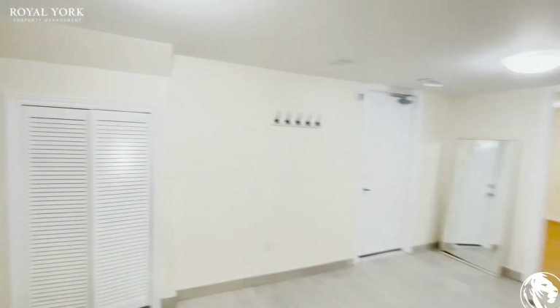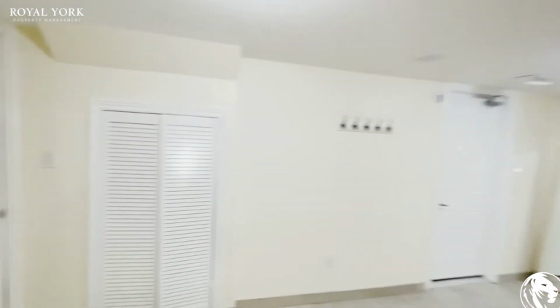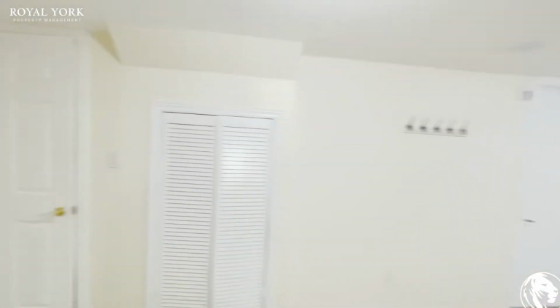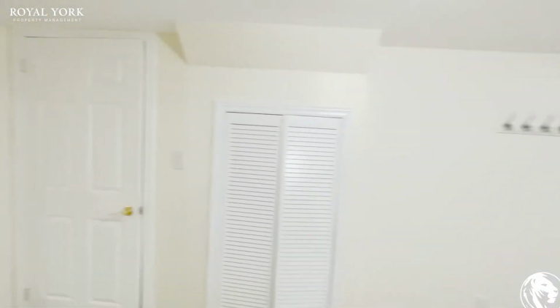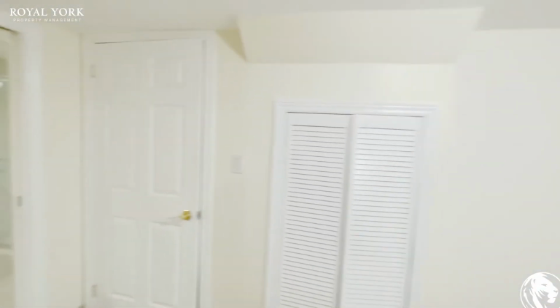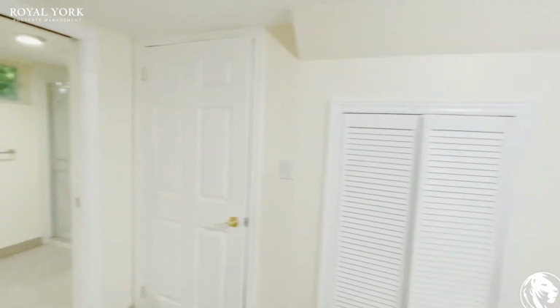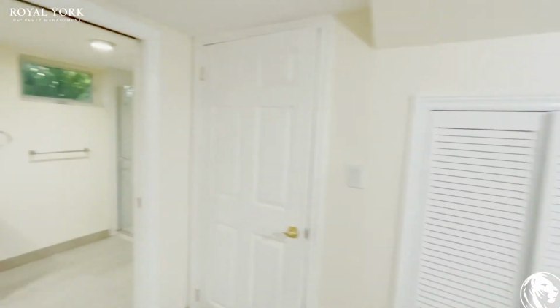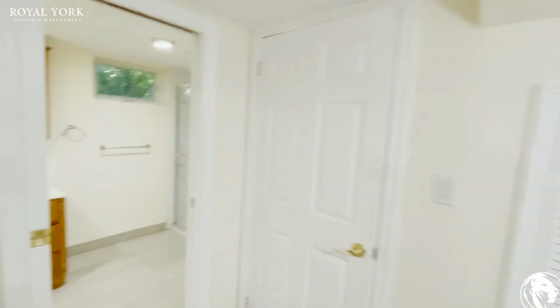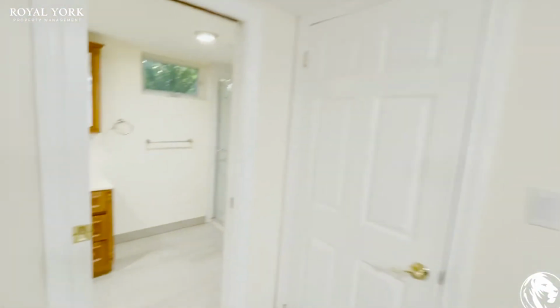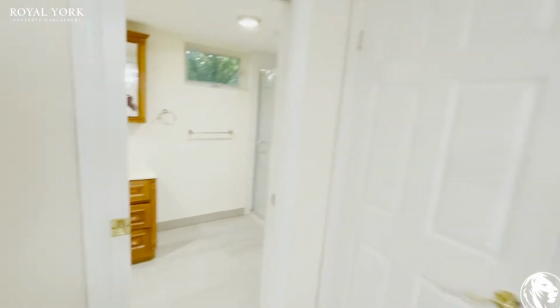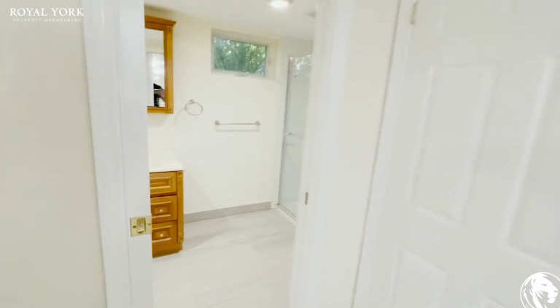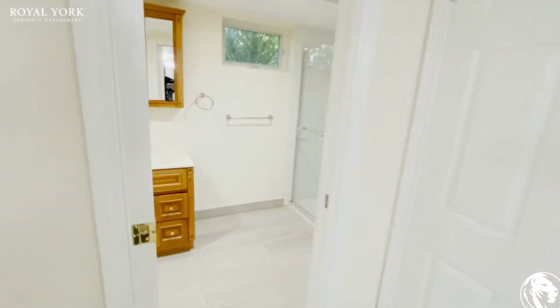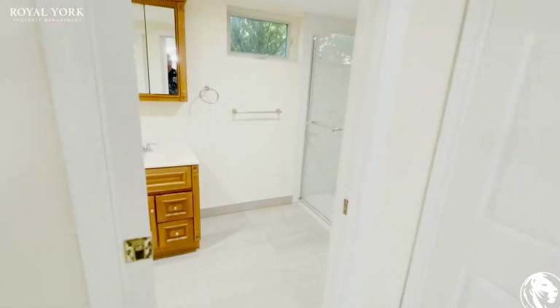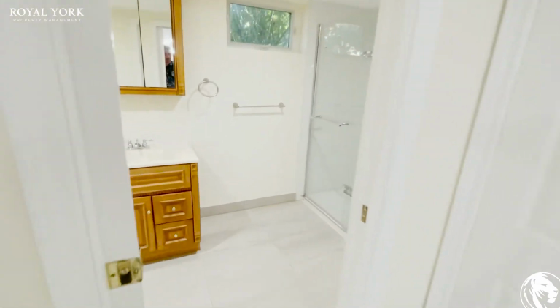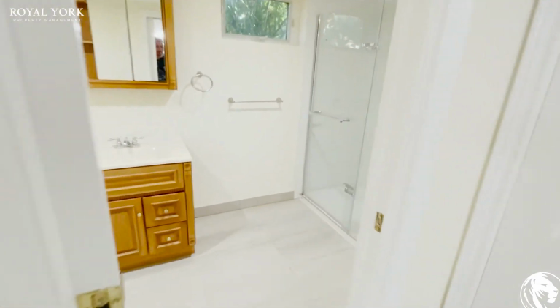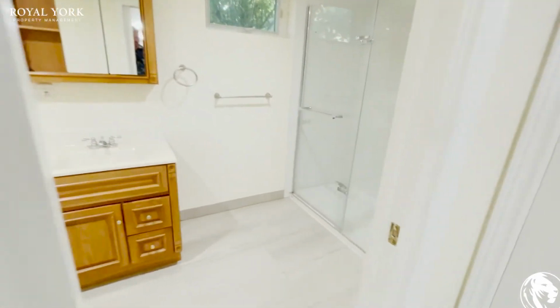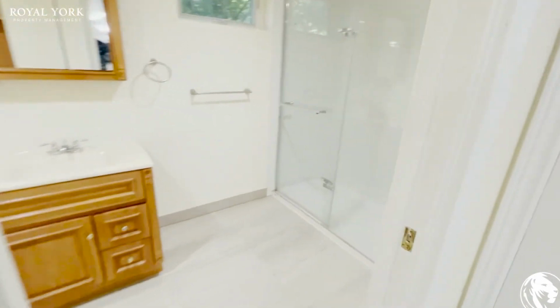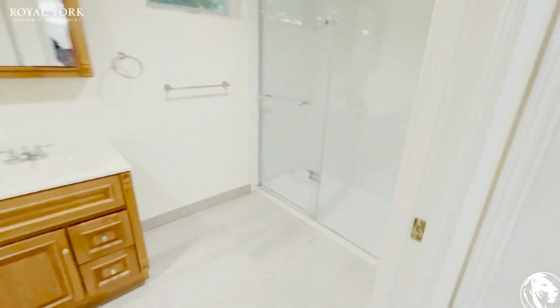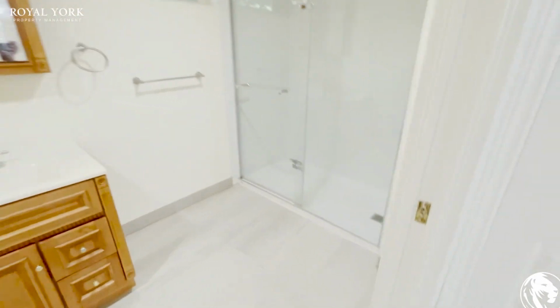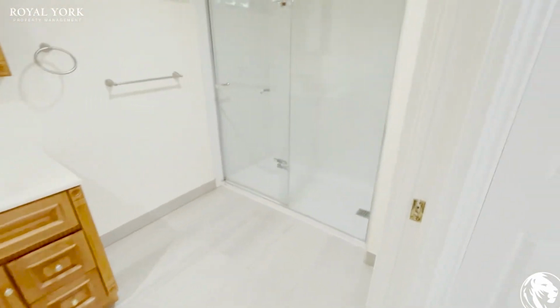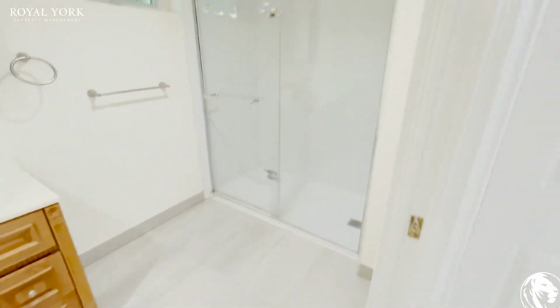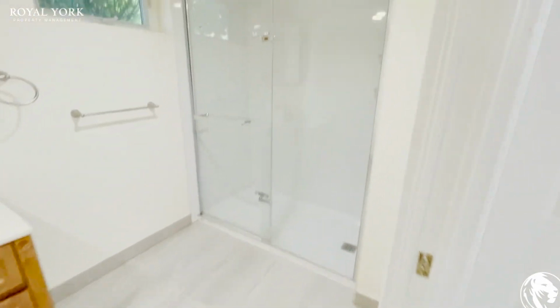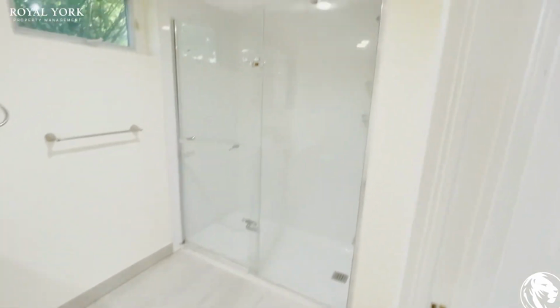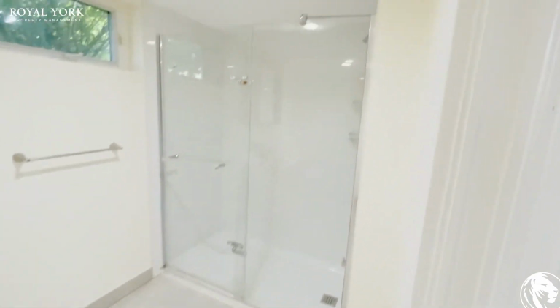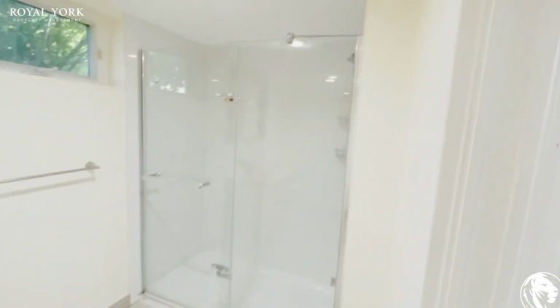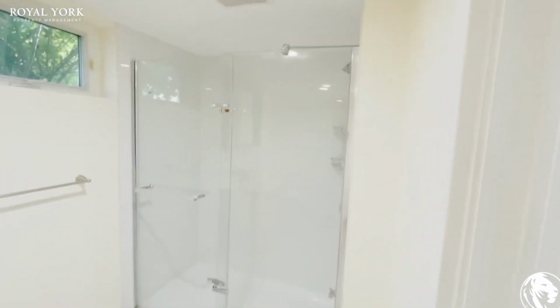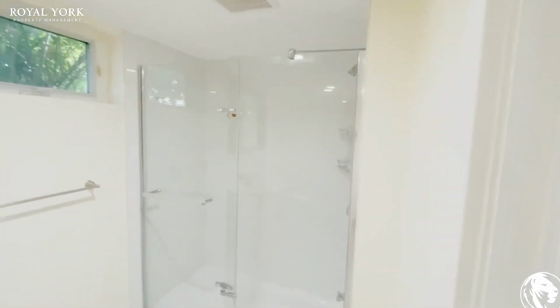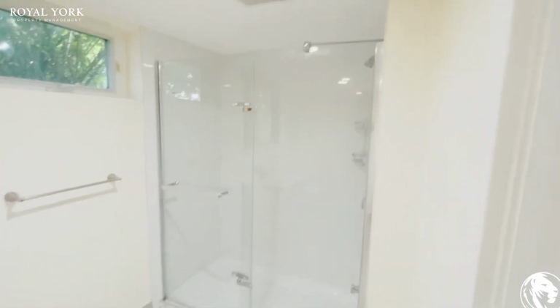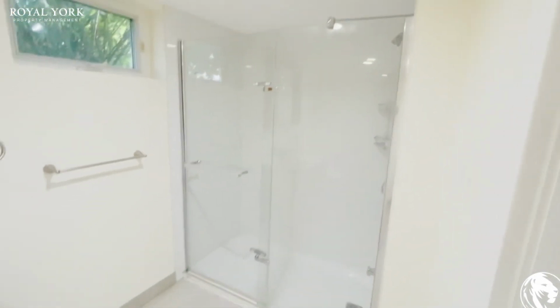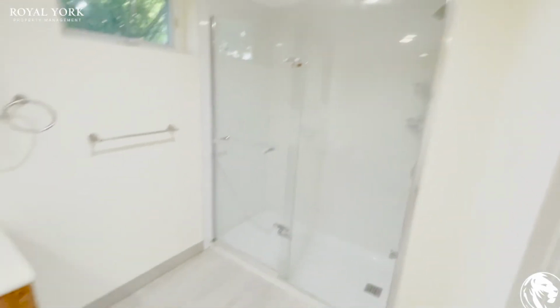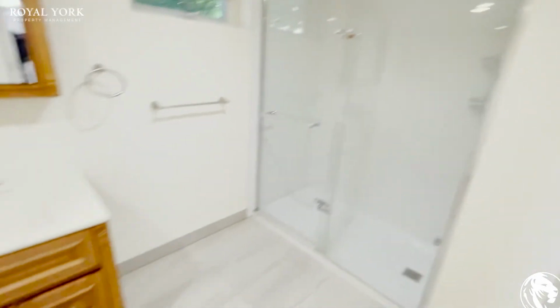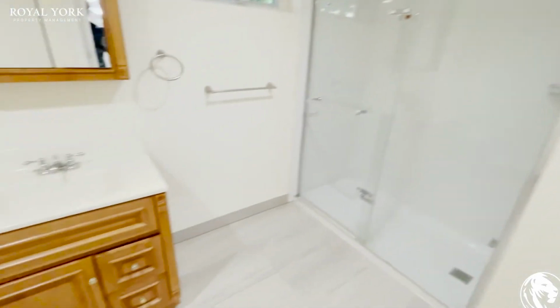And they just redid the bathroom as well. Very large glass shower.